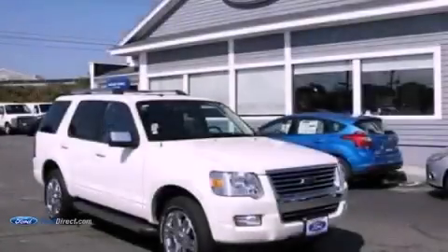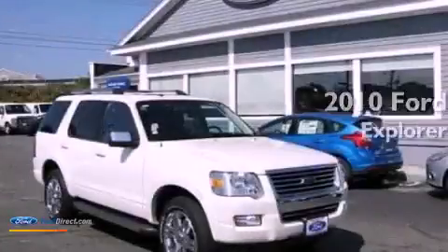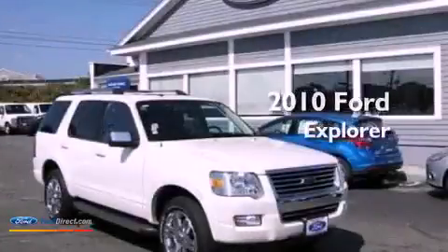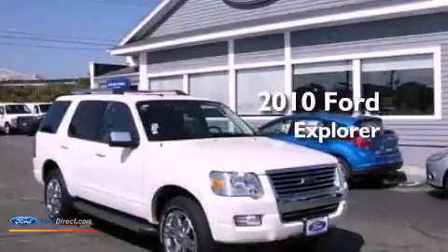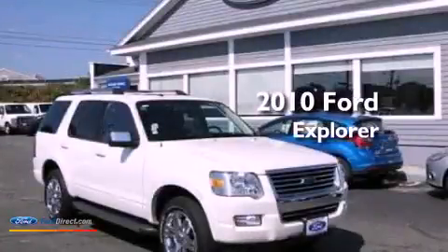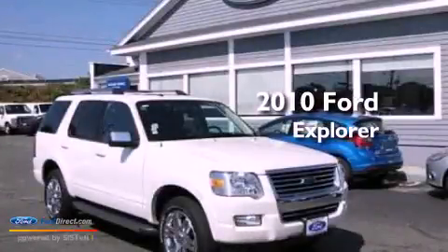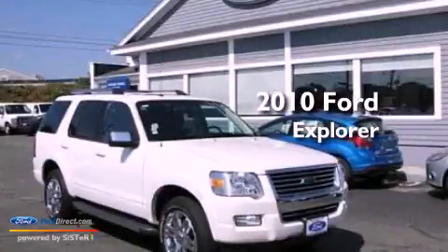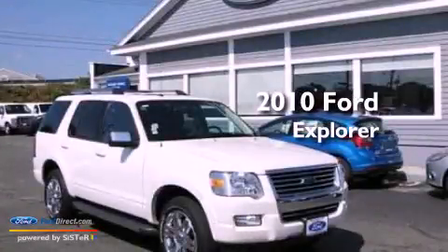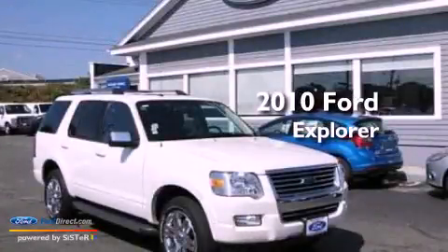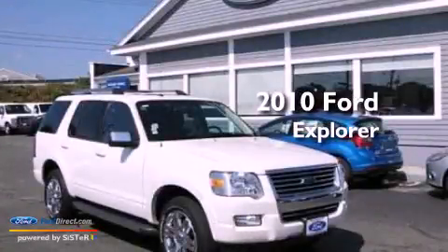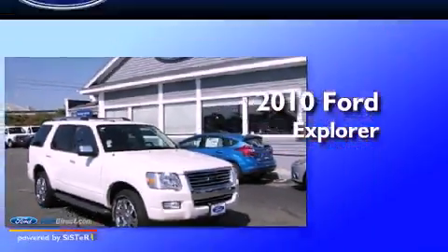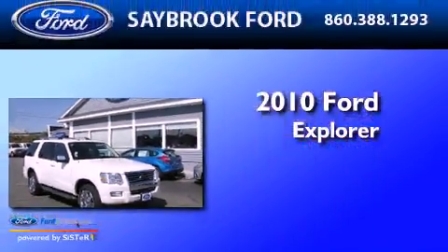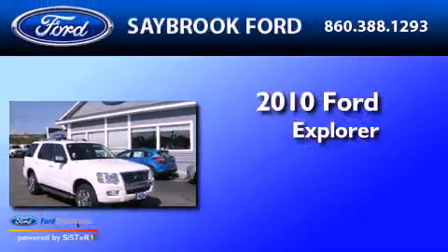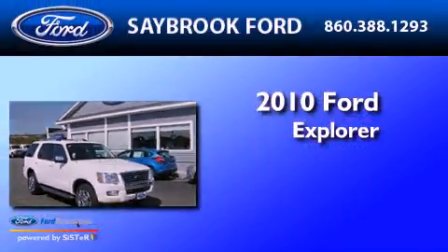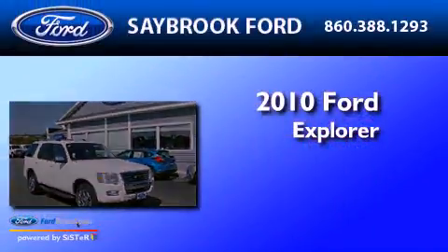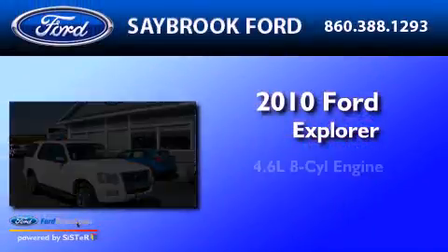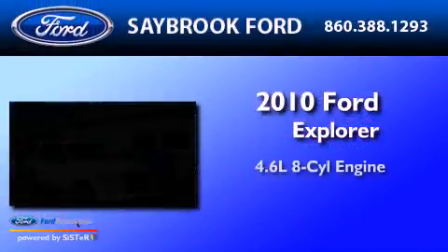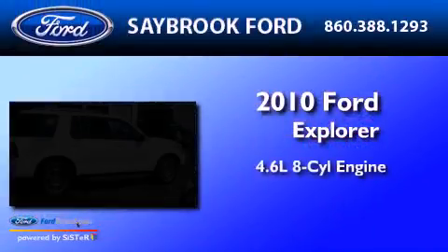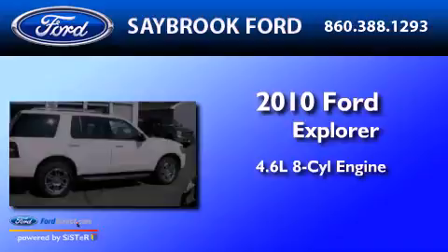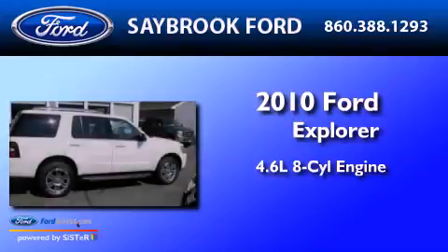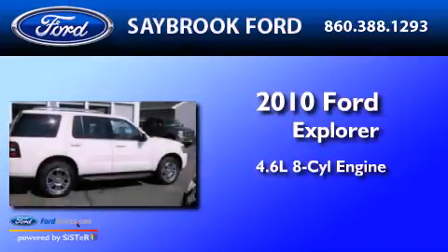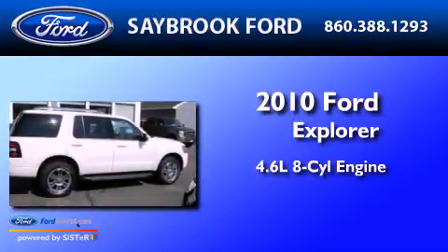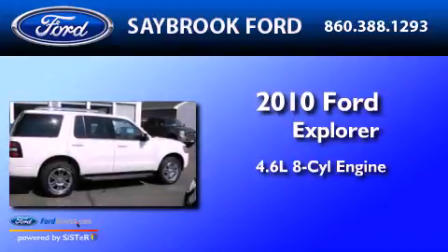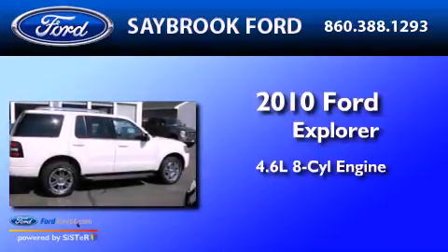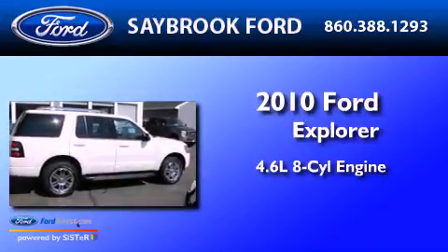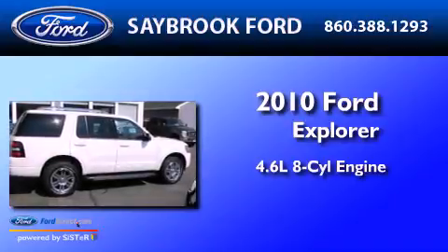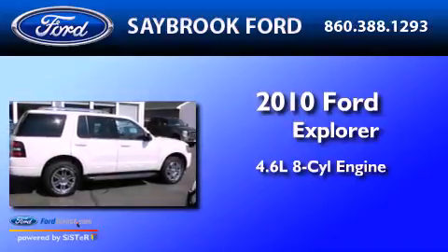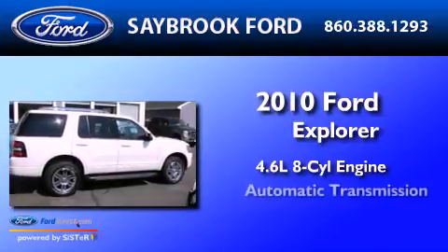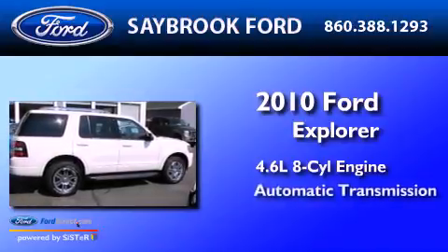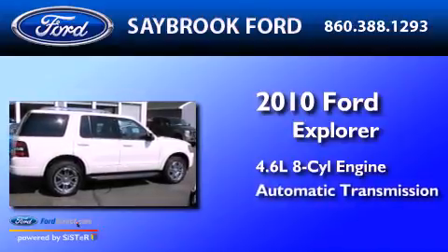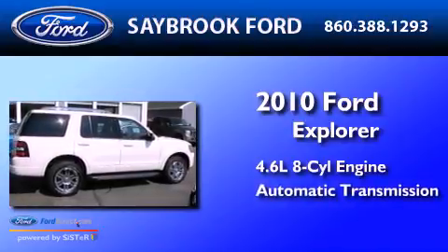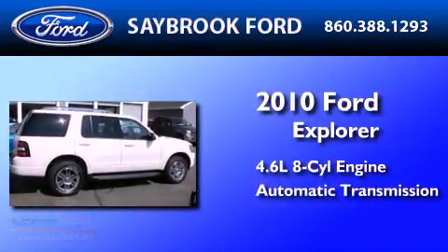This is a 2010 Ford Explorer. It has a 4.6-liter, 8-cylinder engine and an automatic transmission.